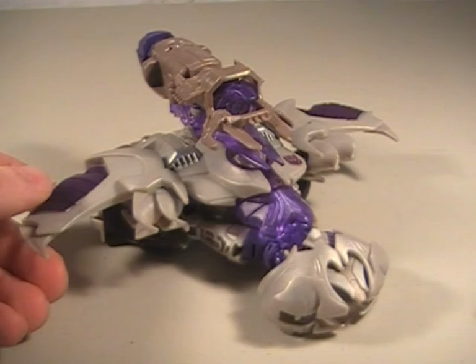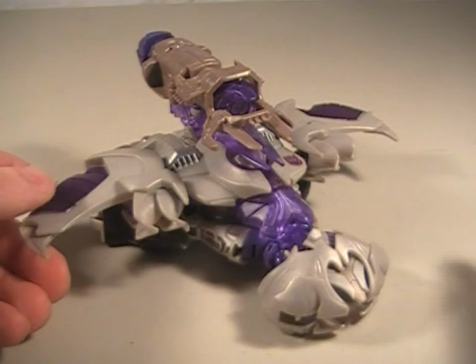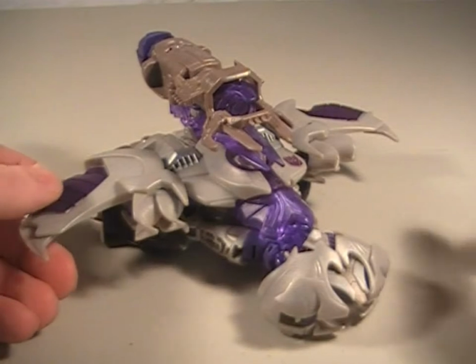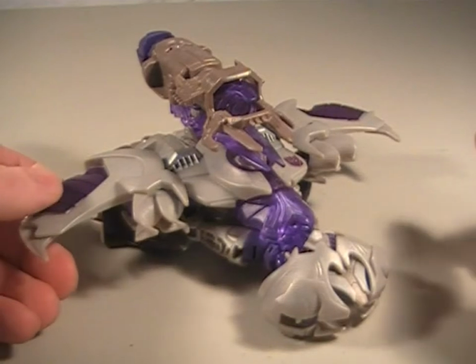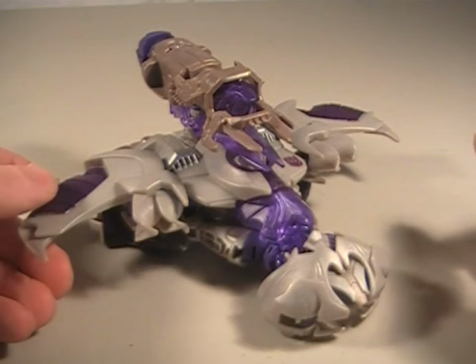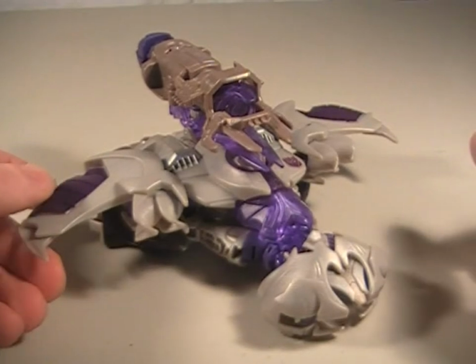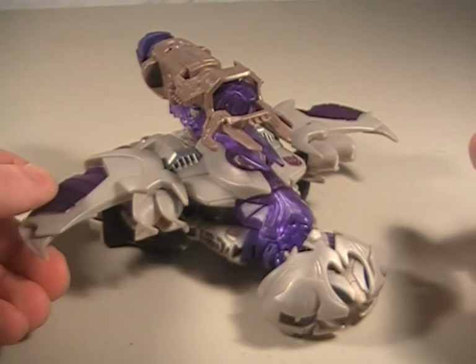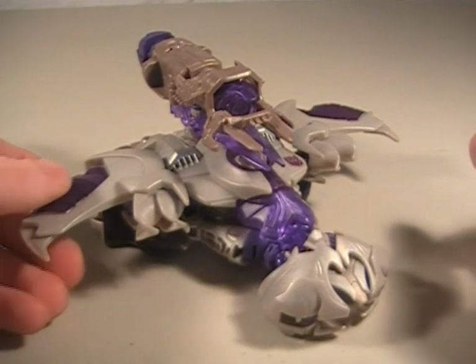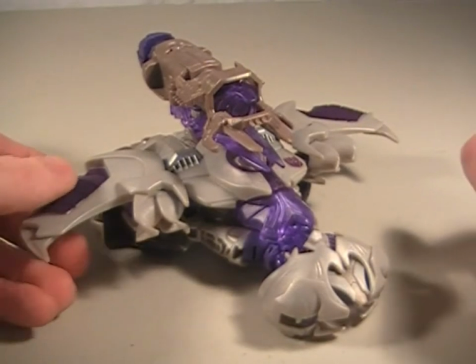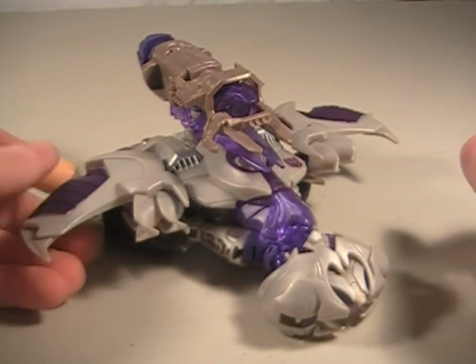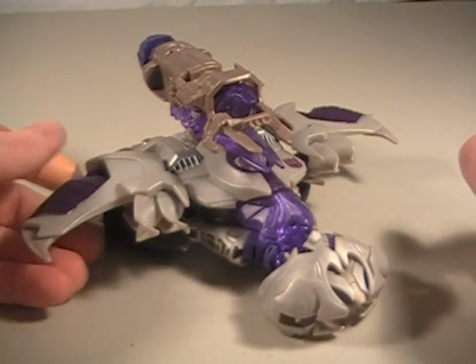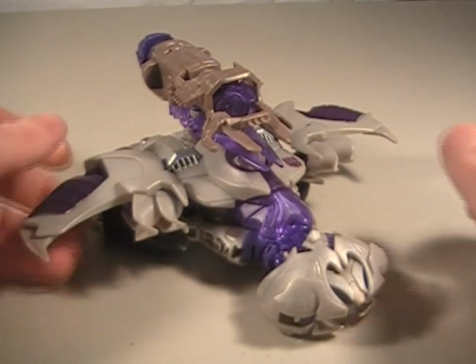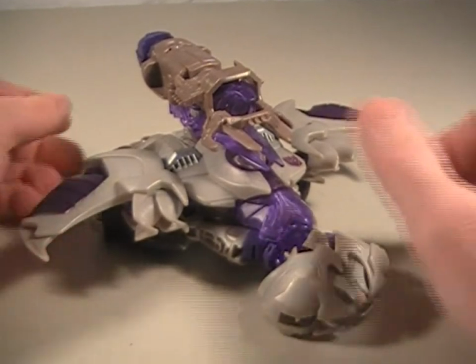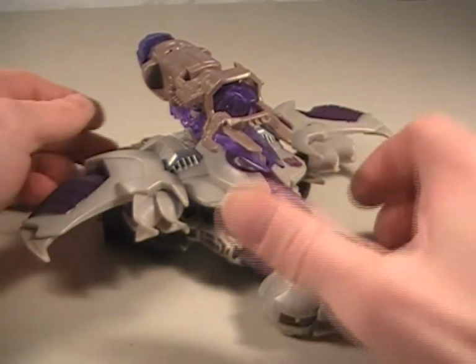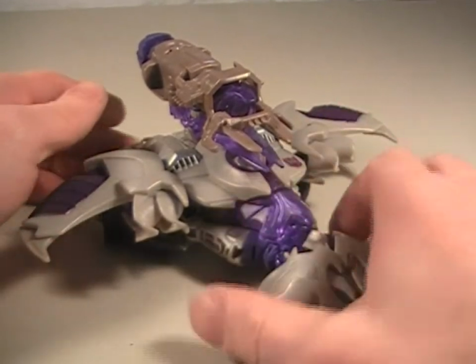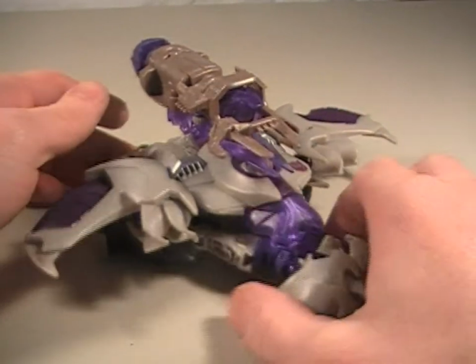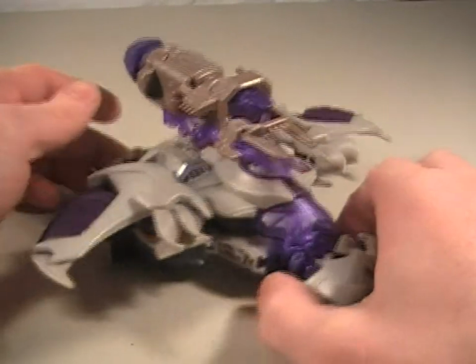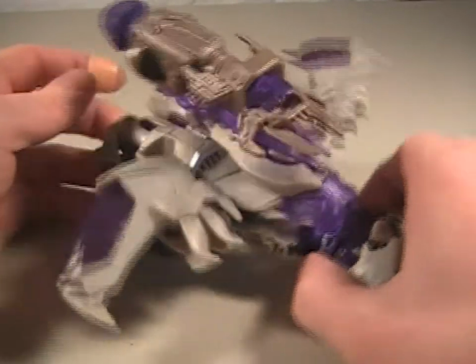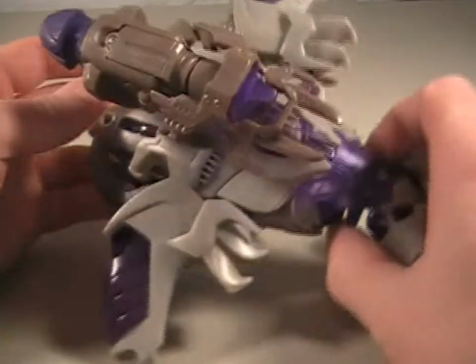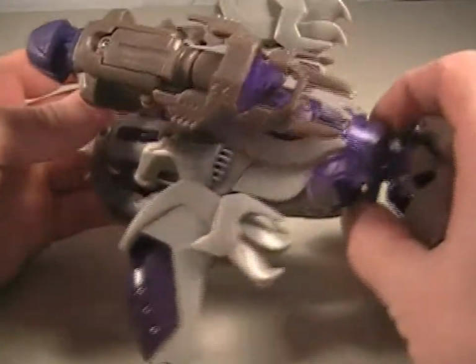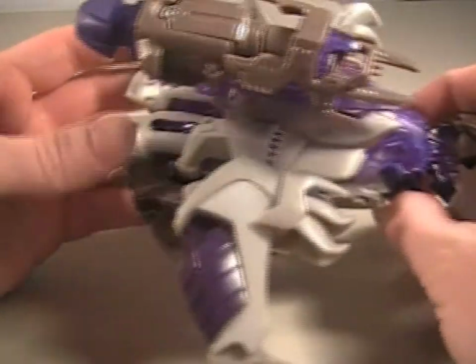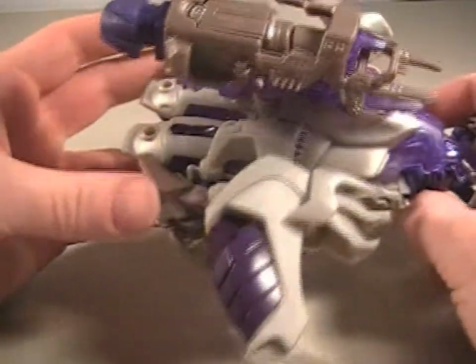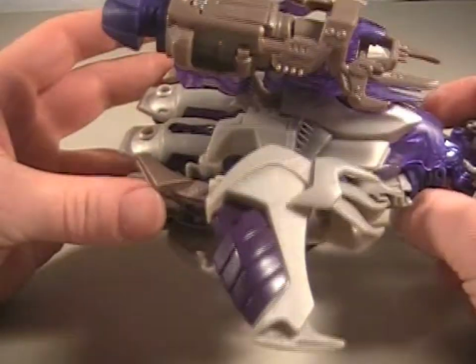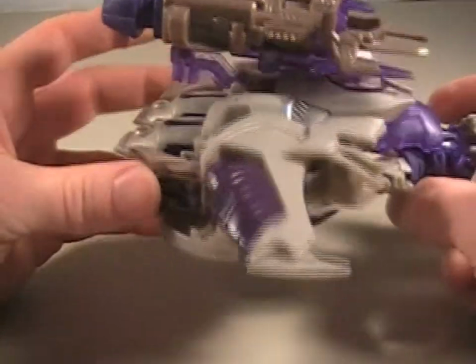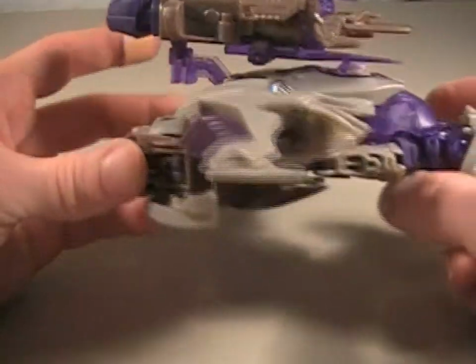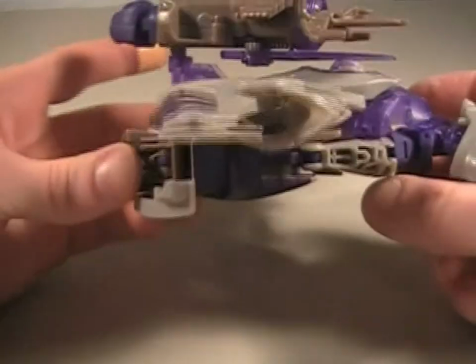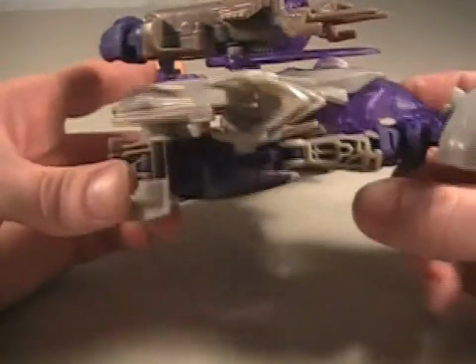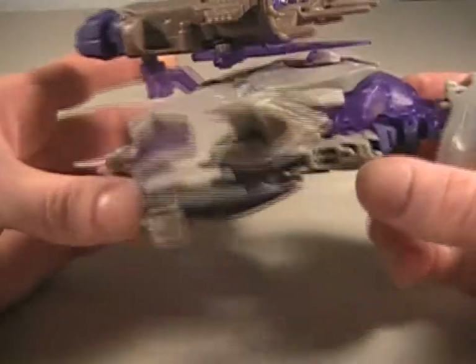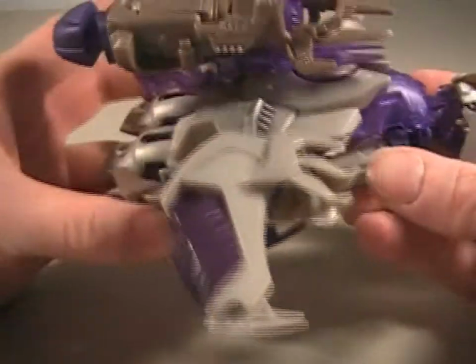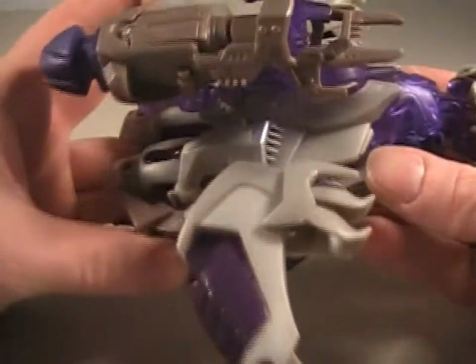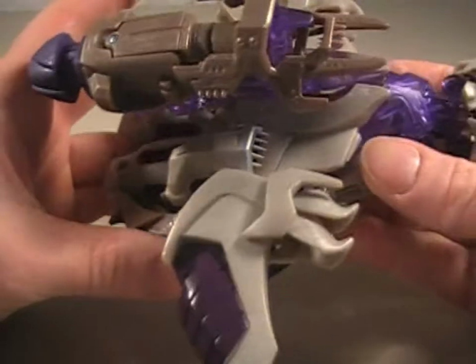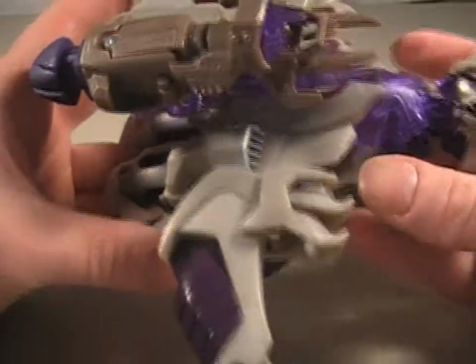Hey, what's up everybody? Mike here with another video review, and today we're looking at Transformers Prime Voyager Megatron.